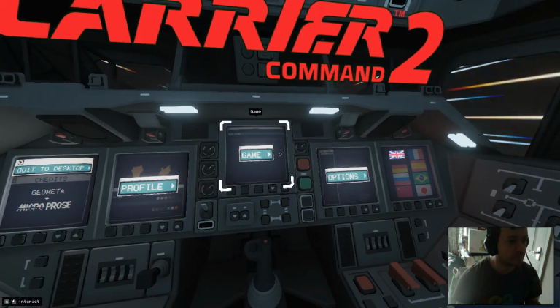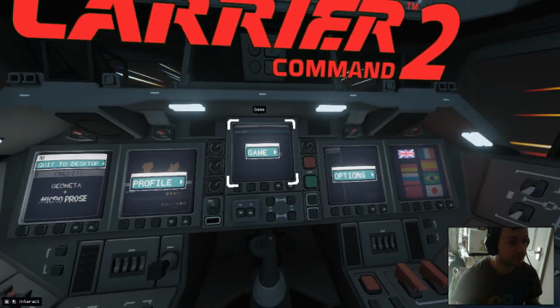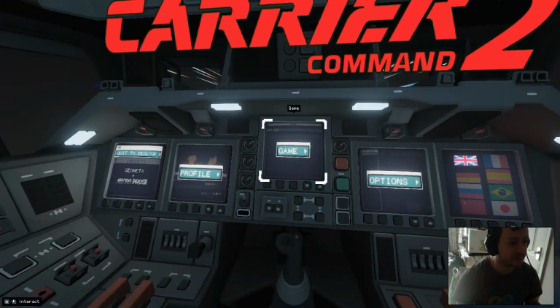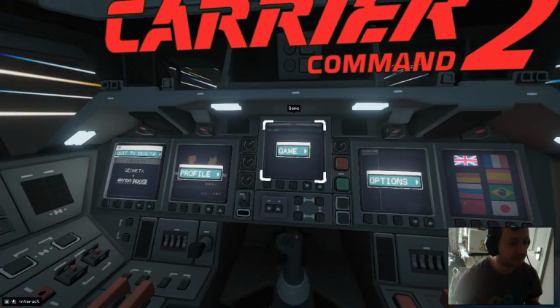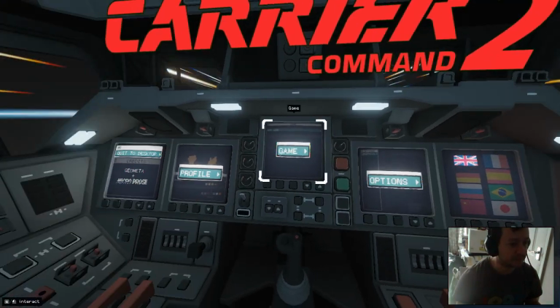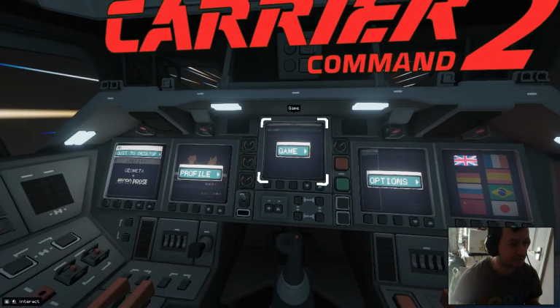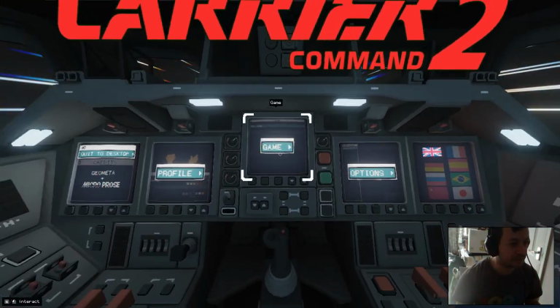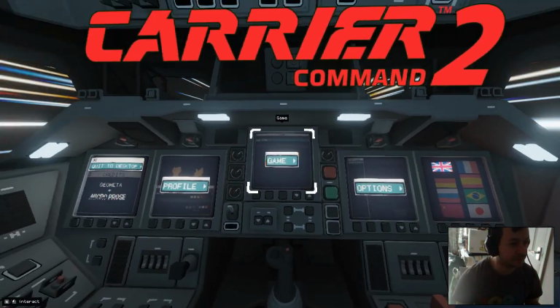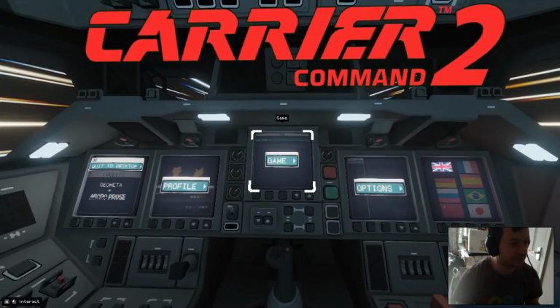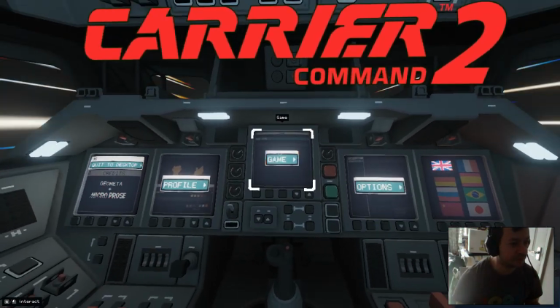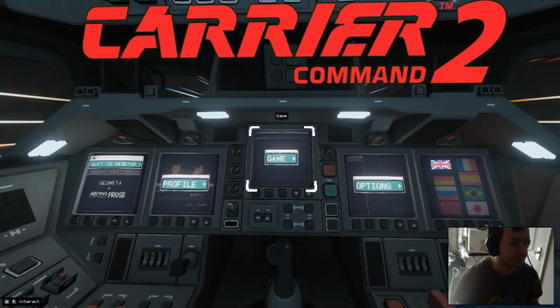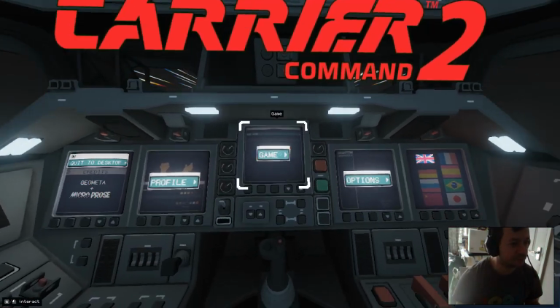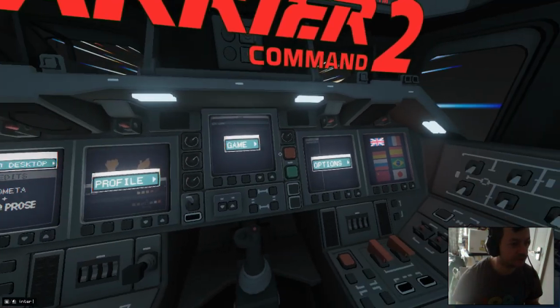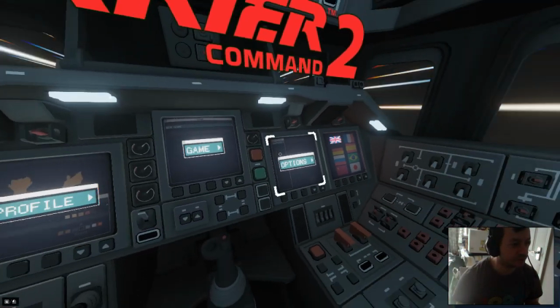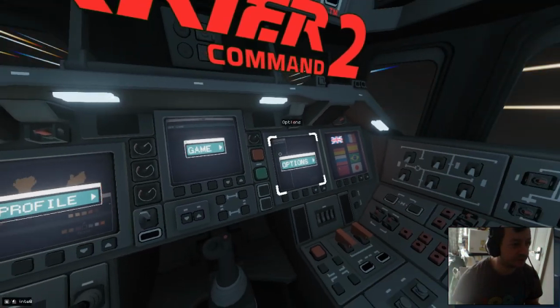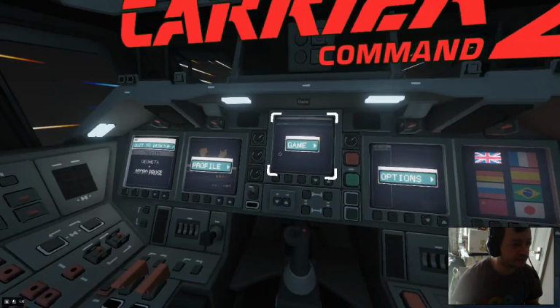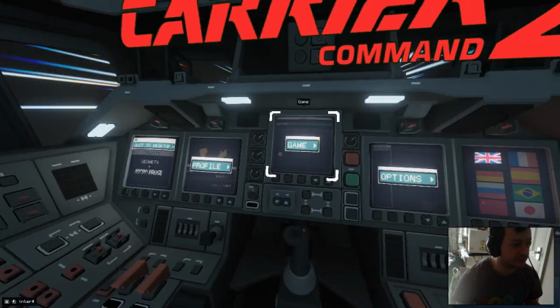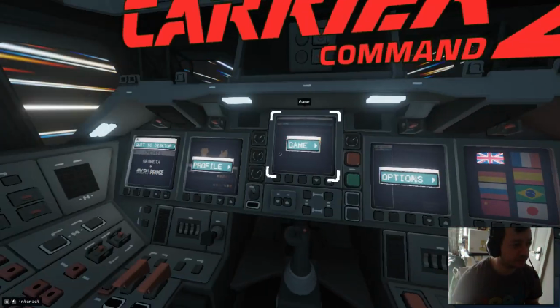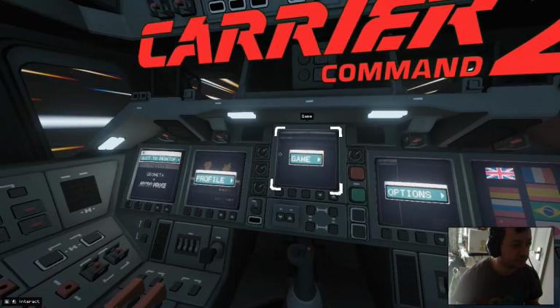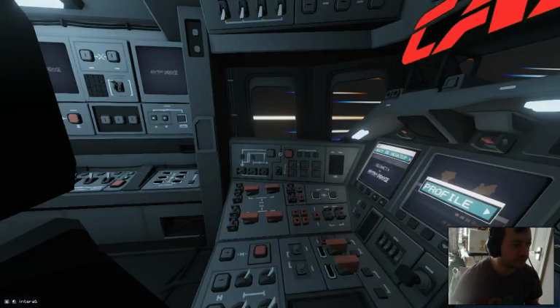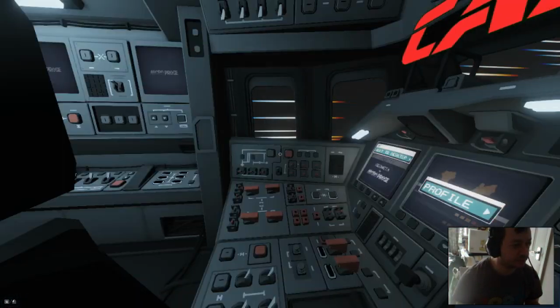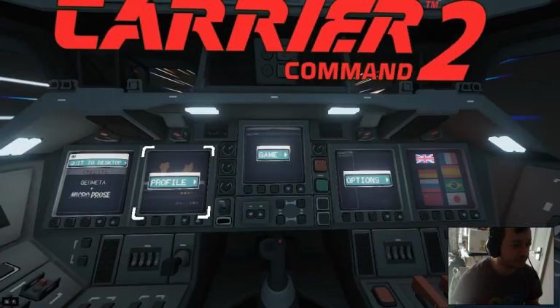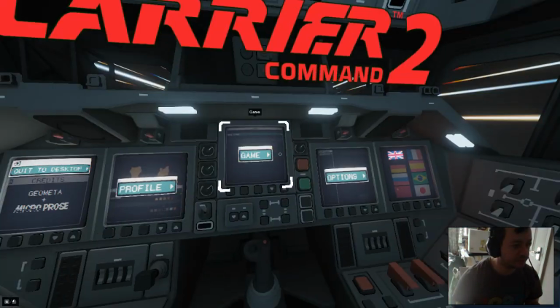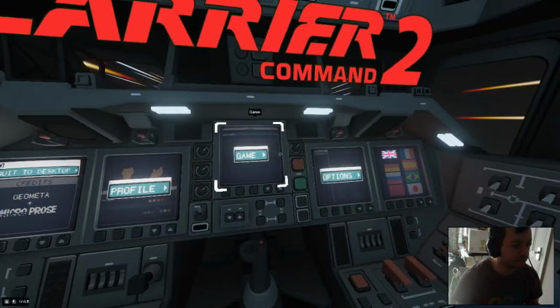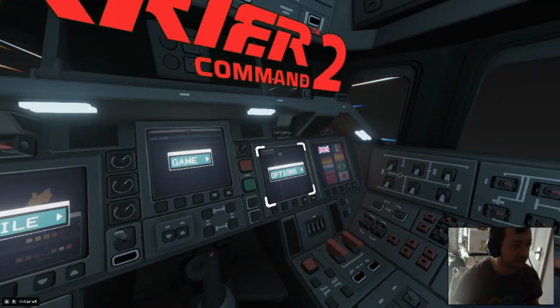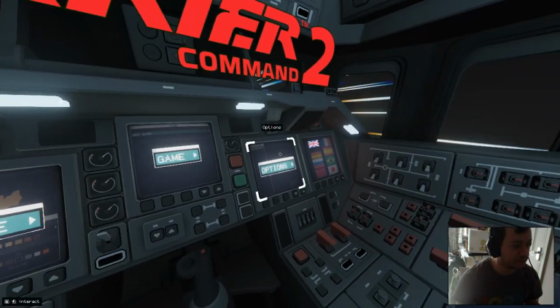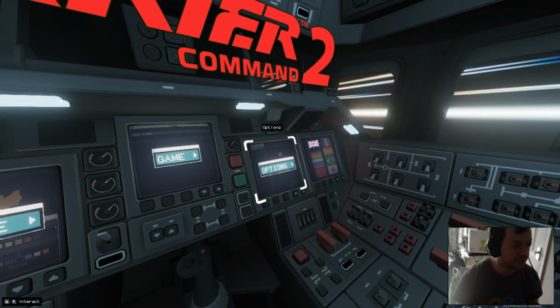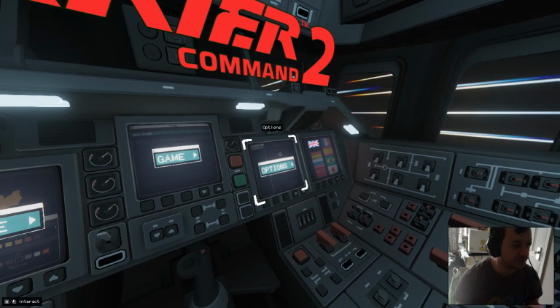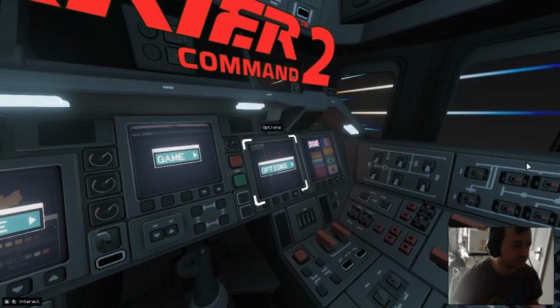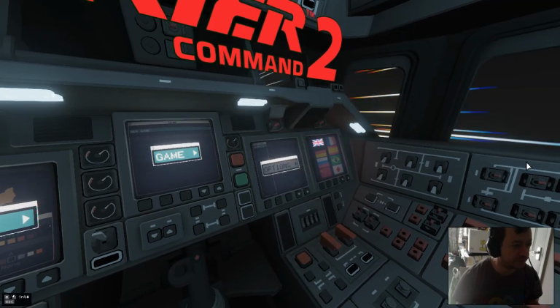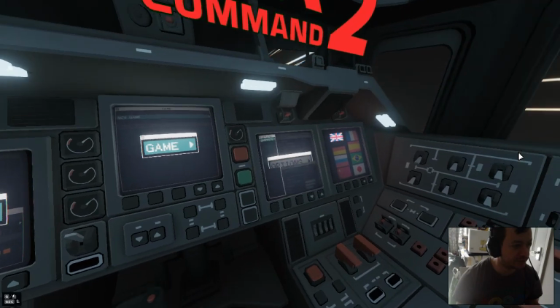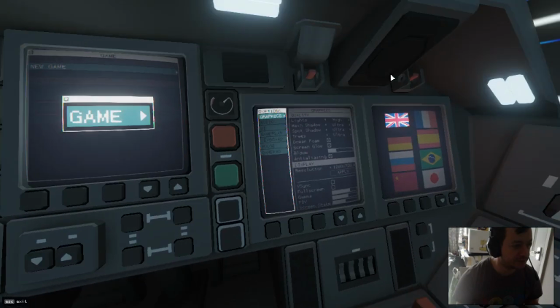Hello, I thought I'd show you how to set up your HOTAS in Karagaman 2.